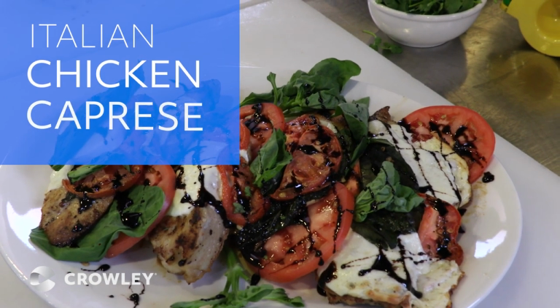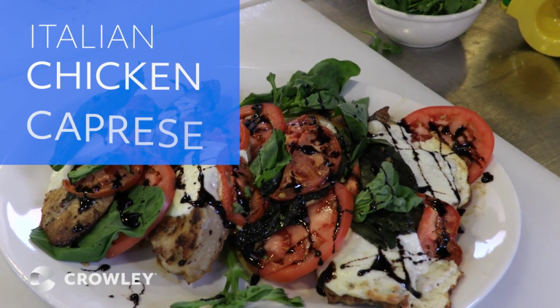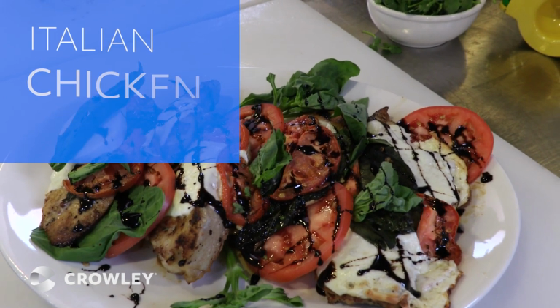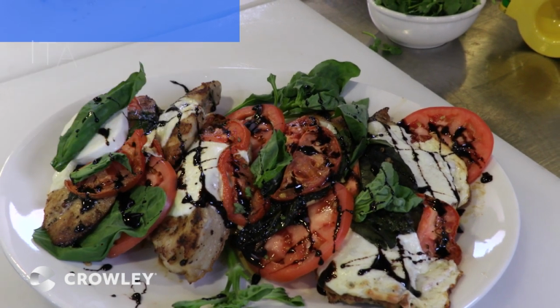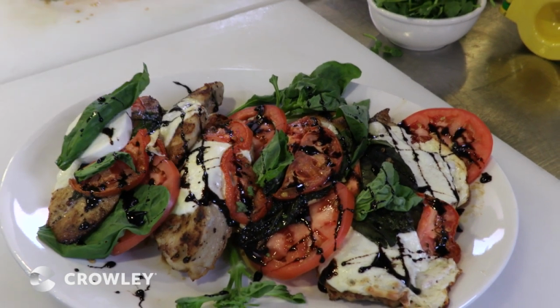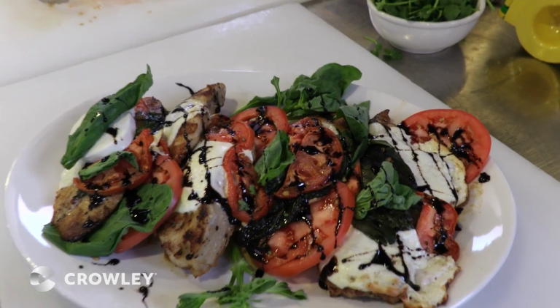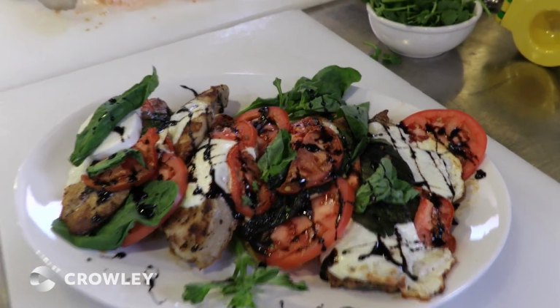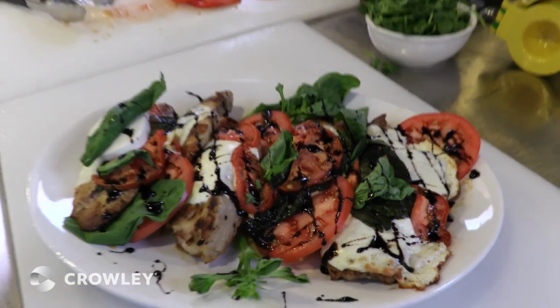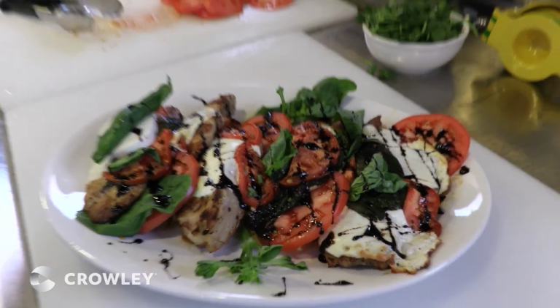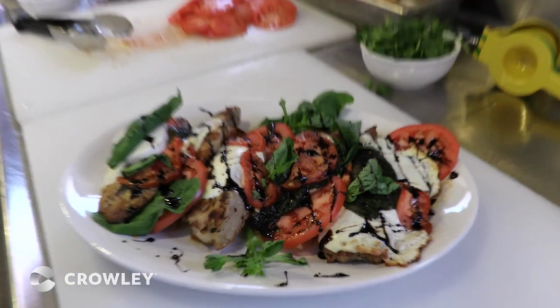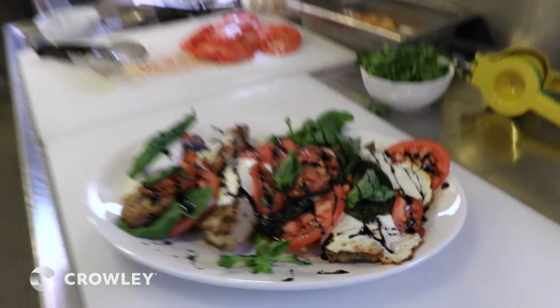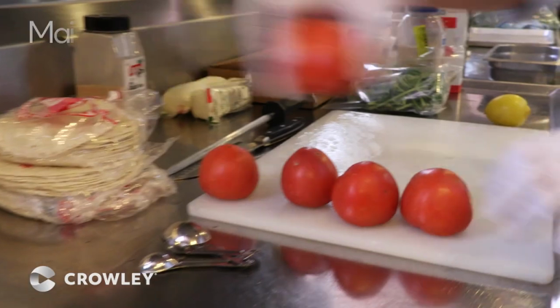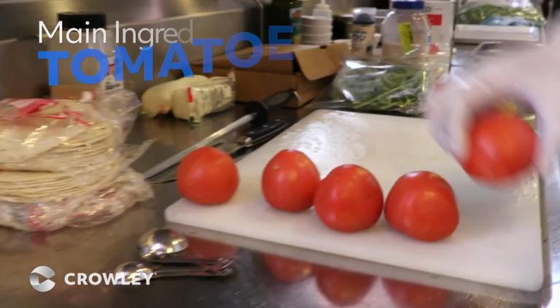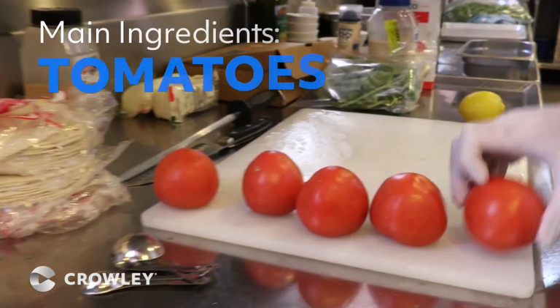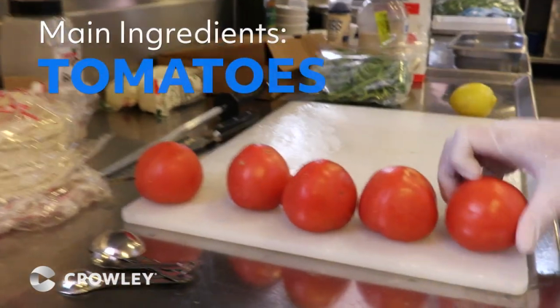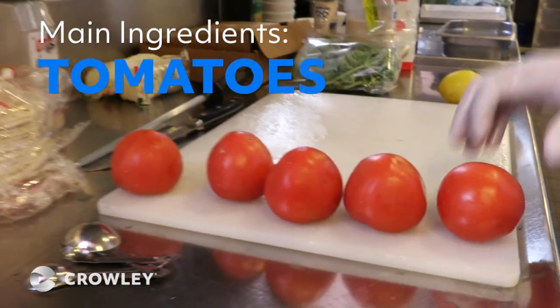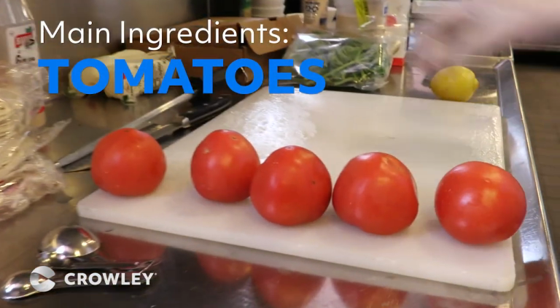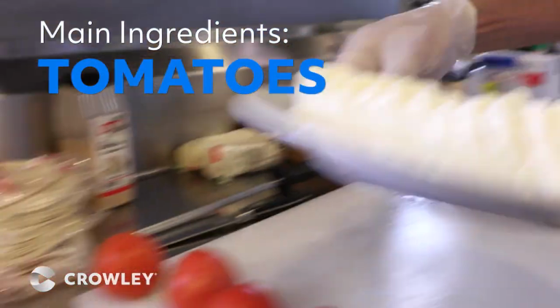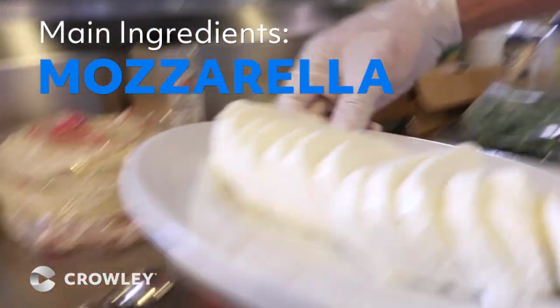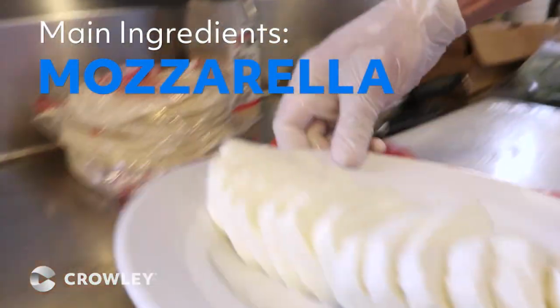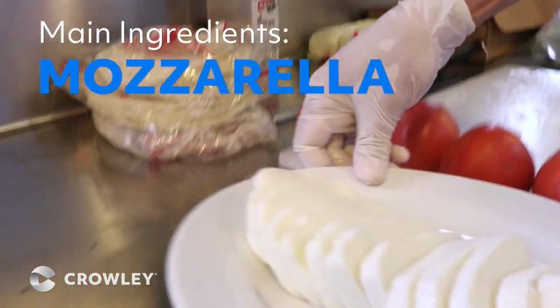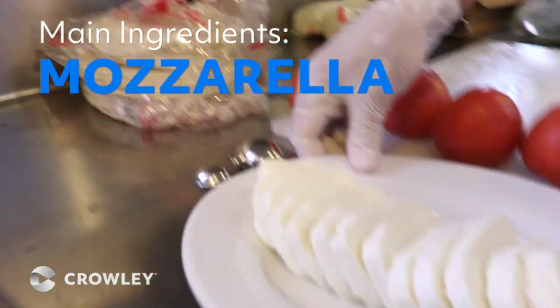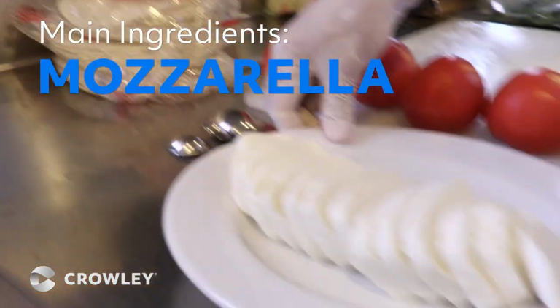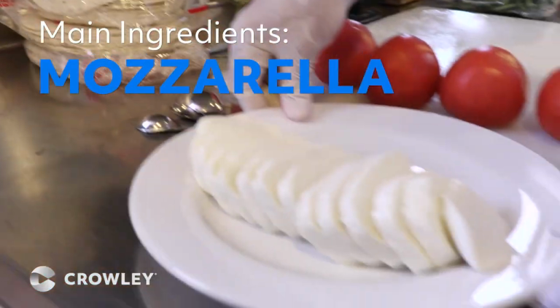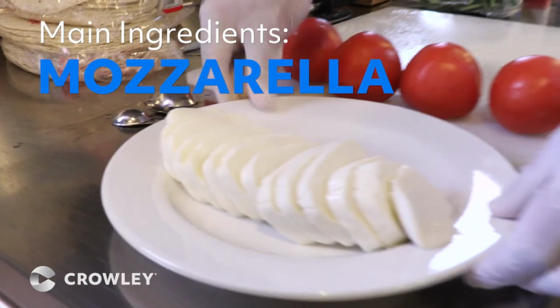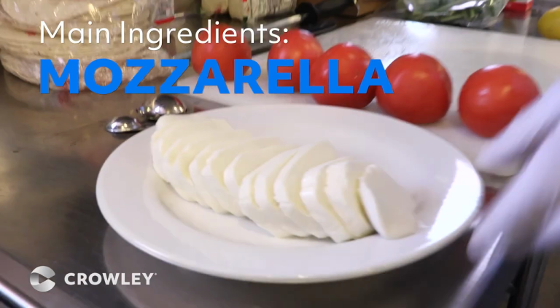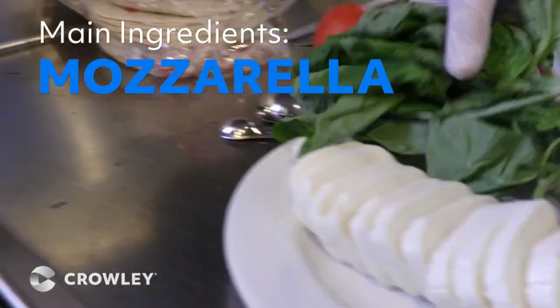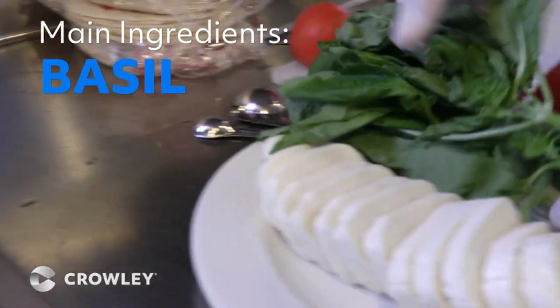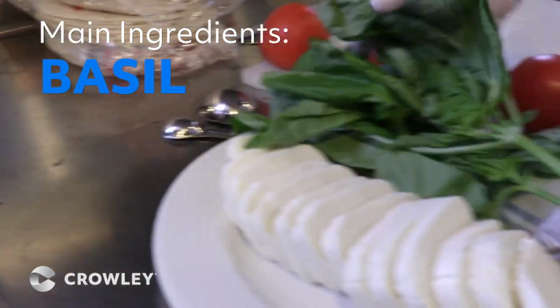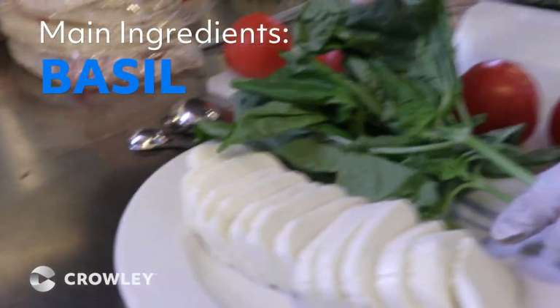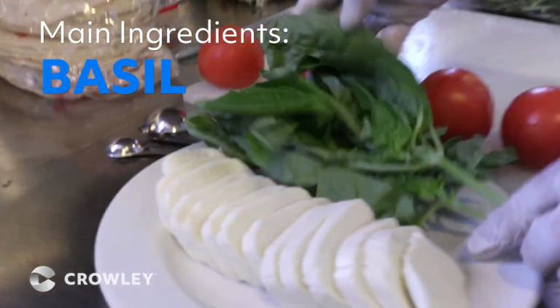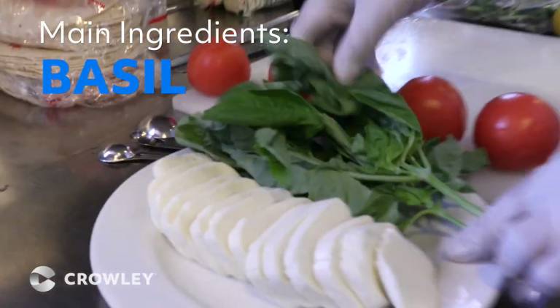My ingredients are tomato, fresh mozzarella, fresh basil.